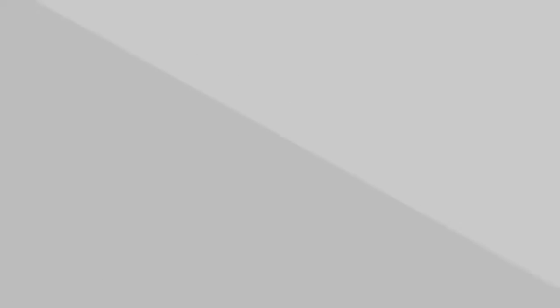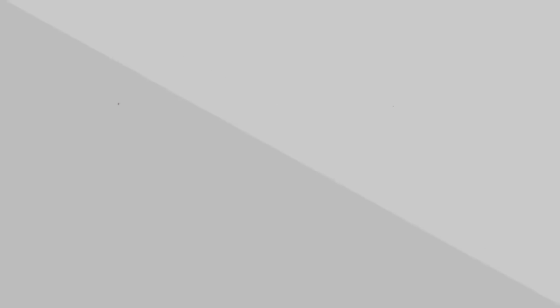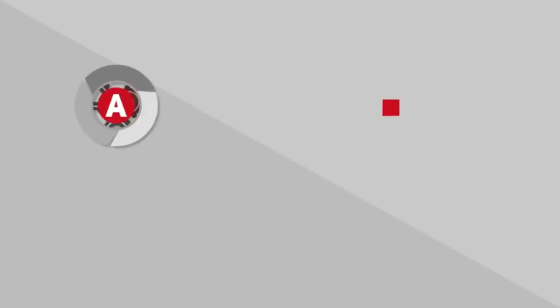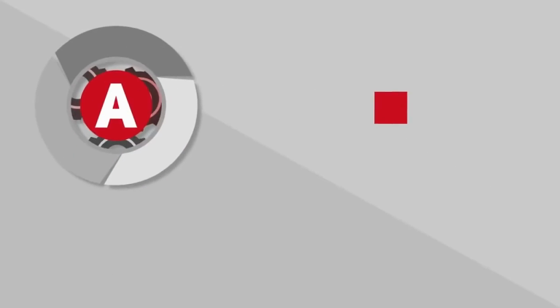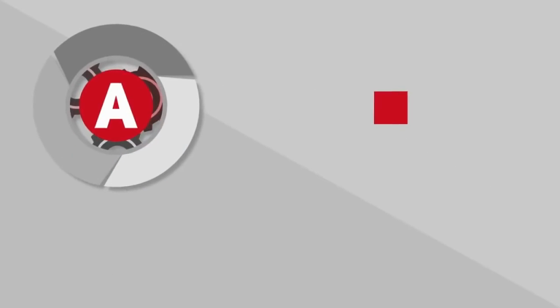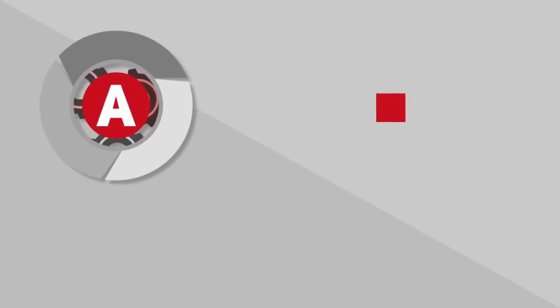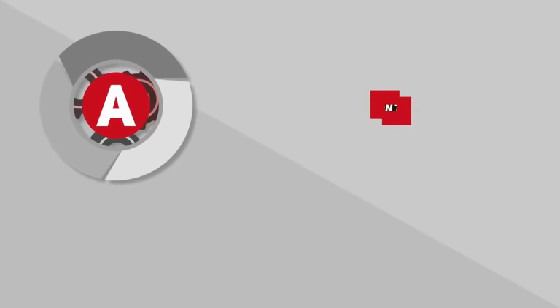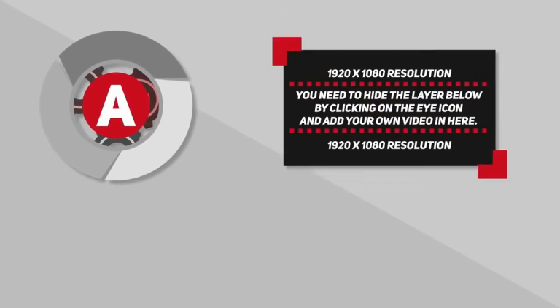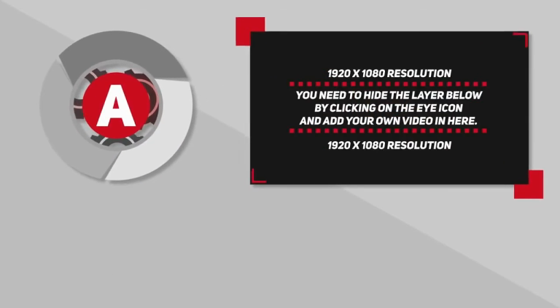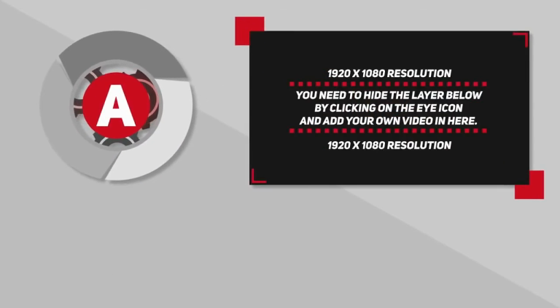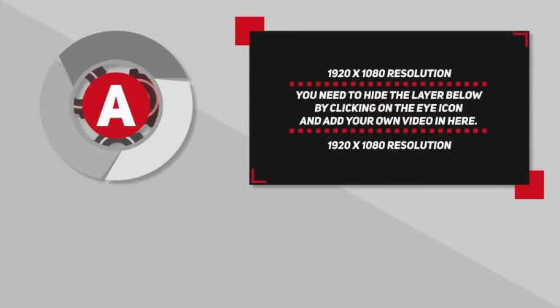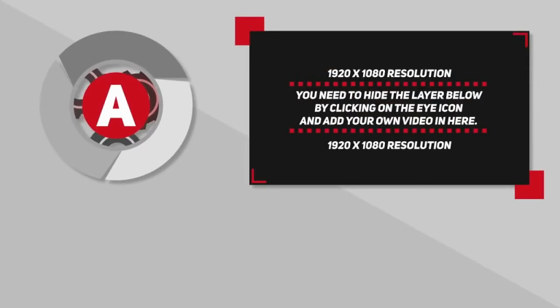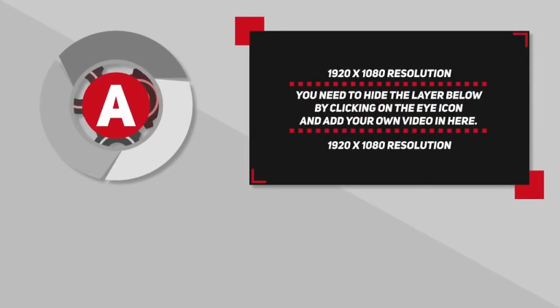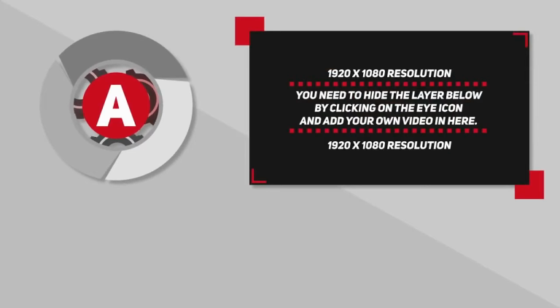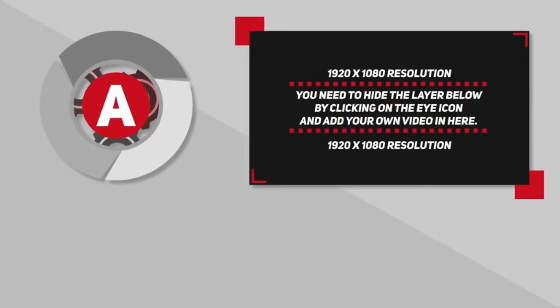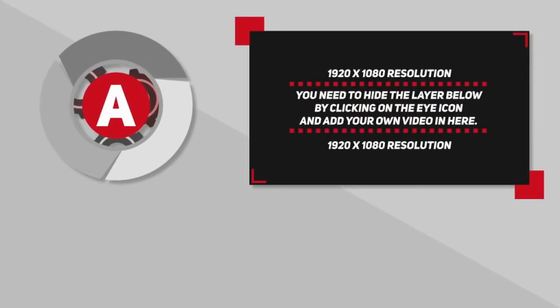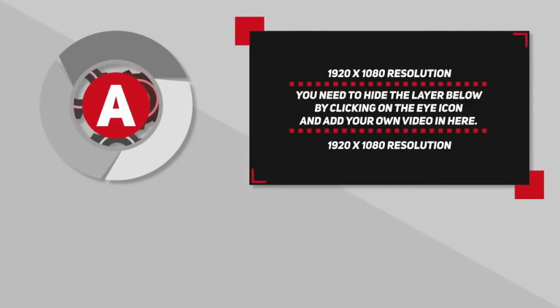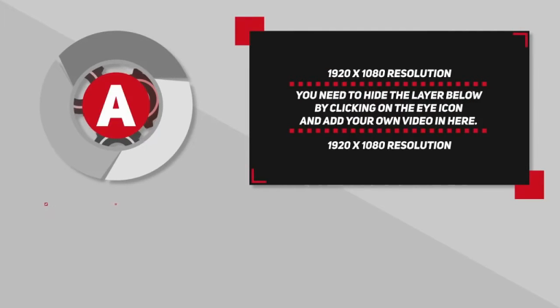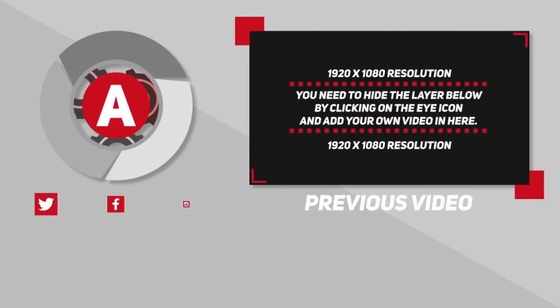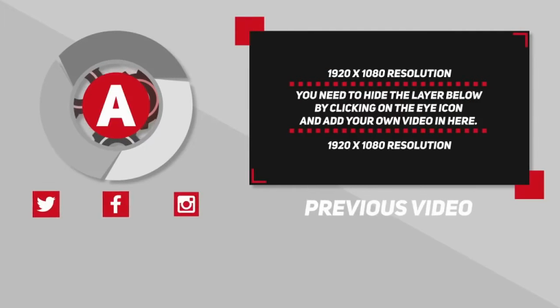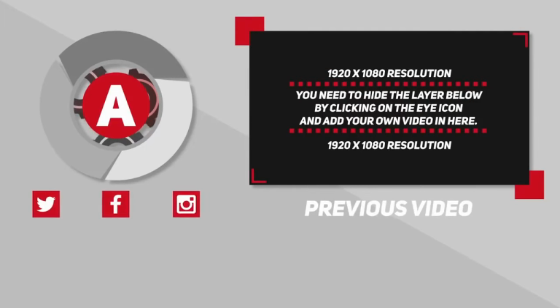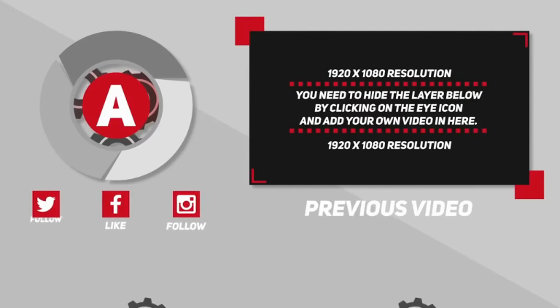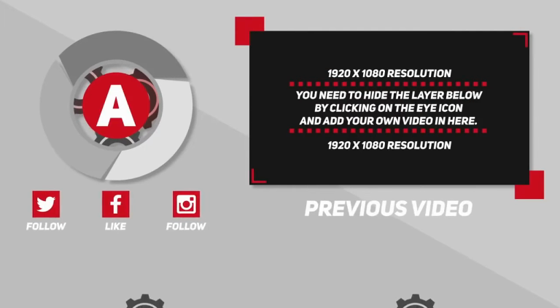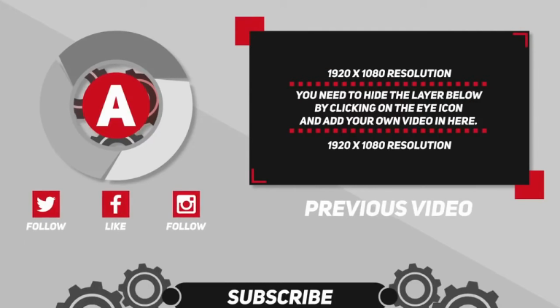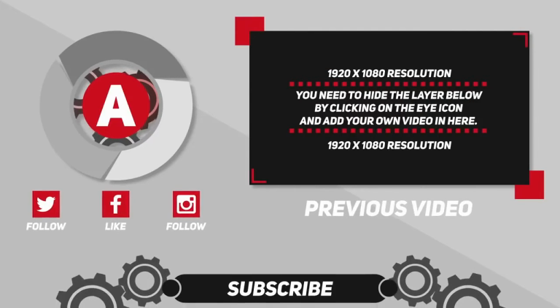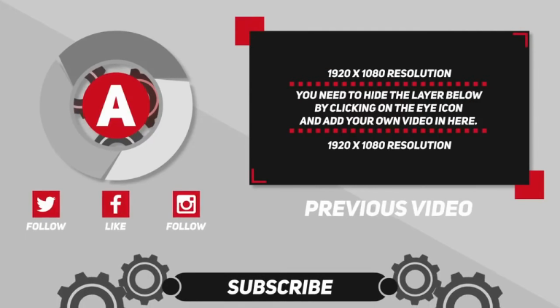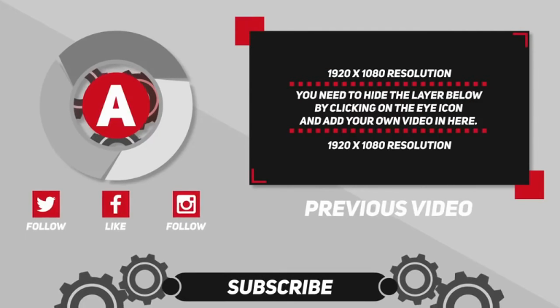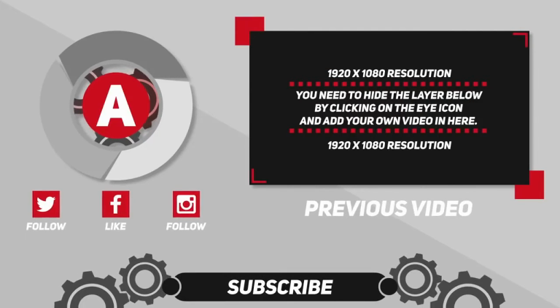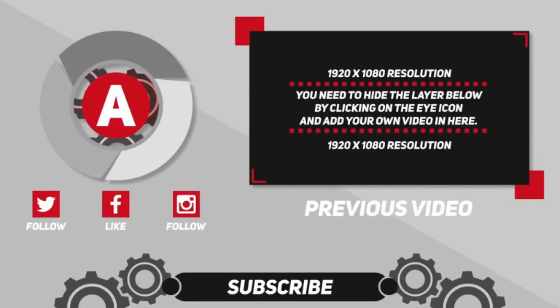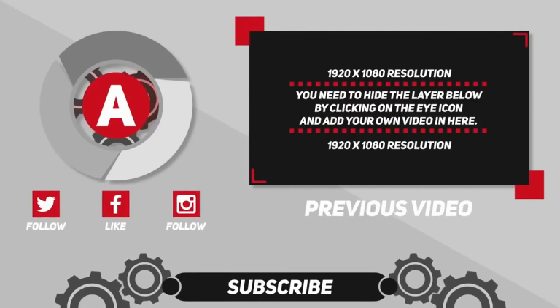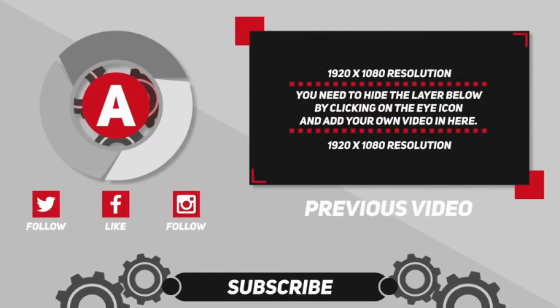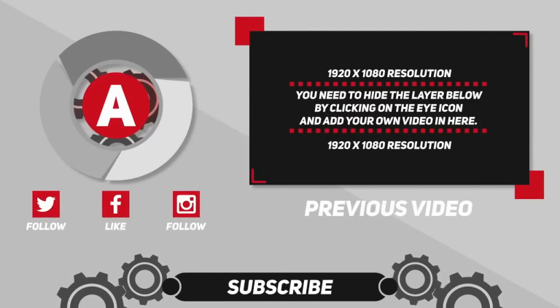That wraps things up for this video. If you enjoyed, be sure to drop a like and subscribe to see similar content in the future.